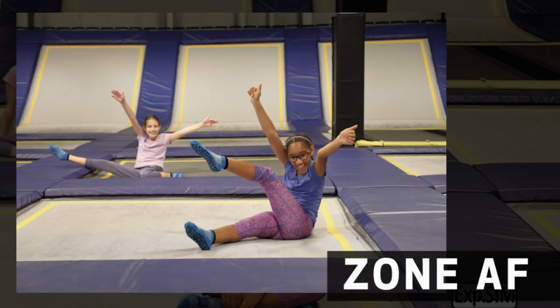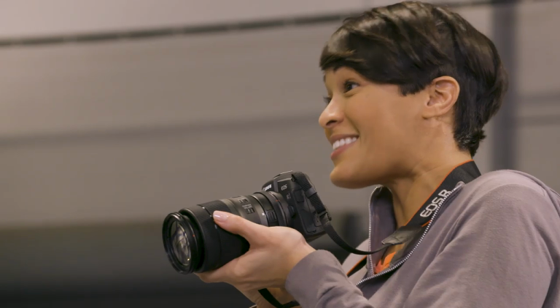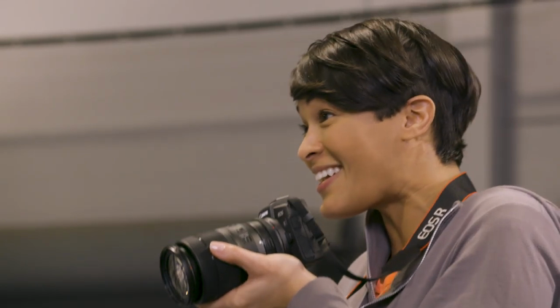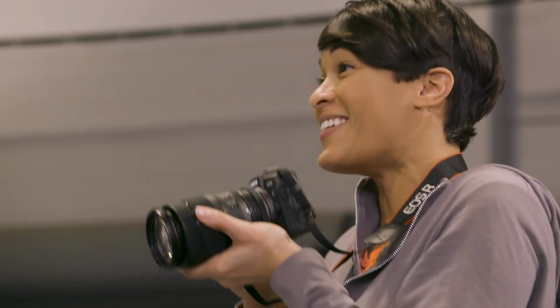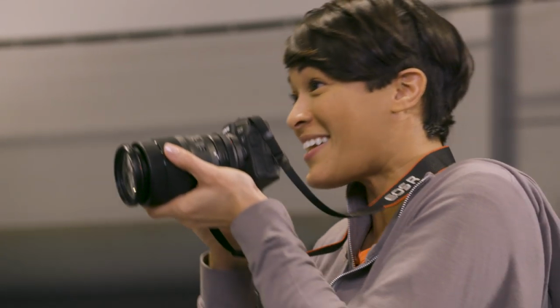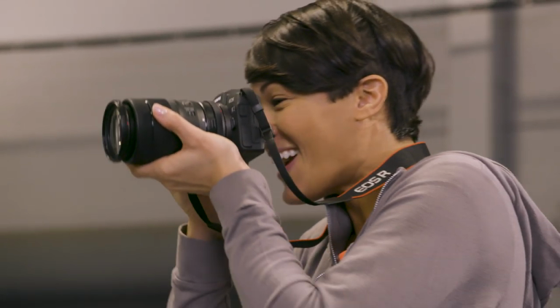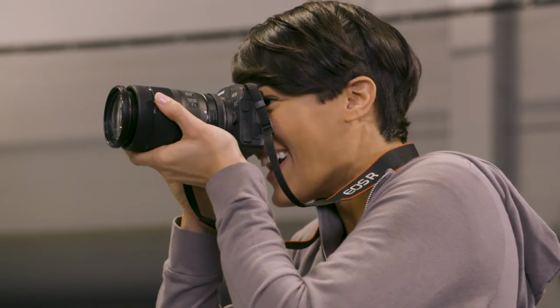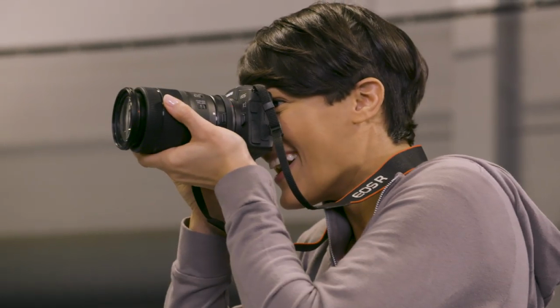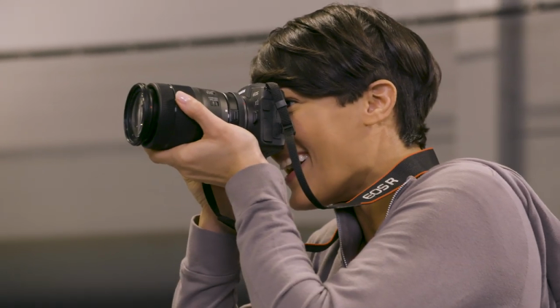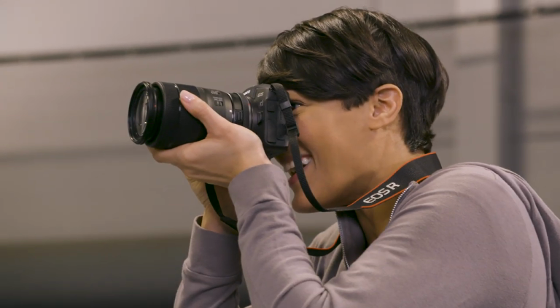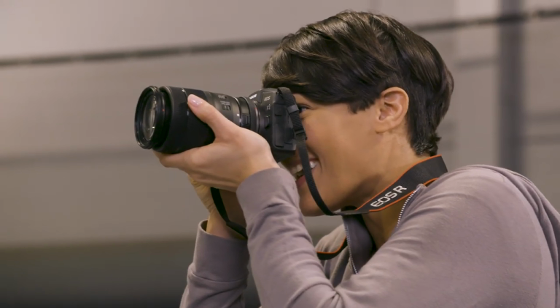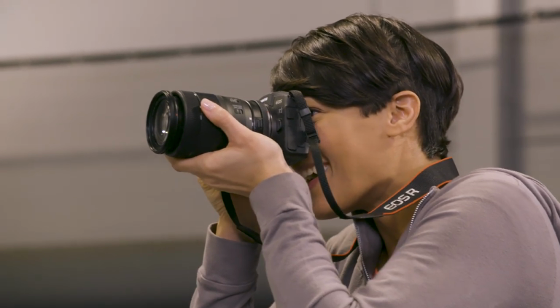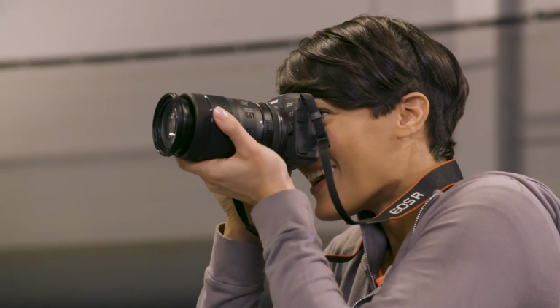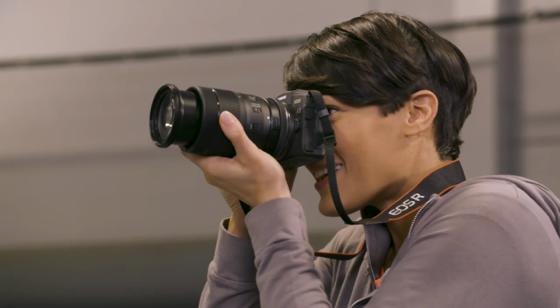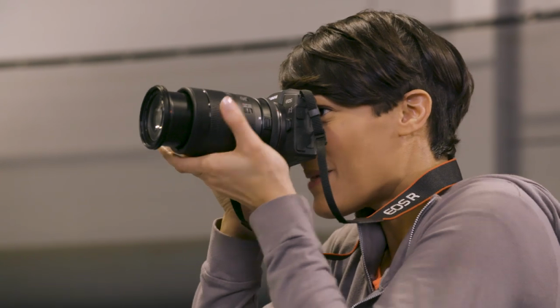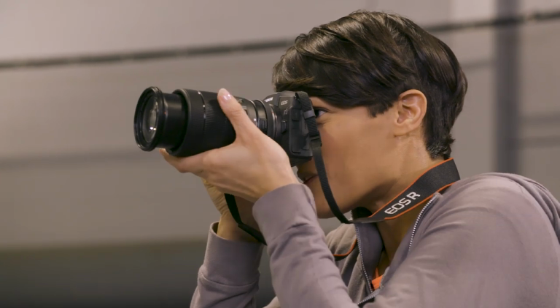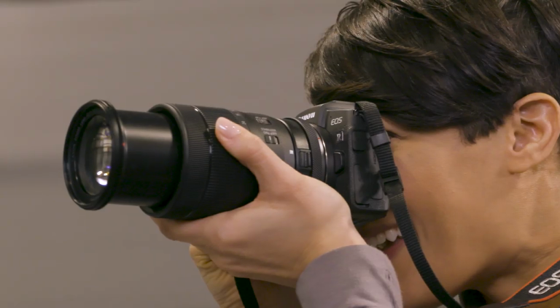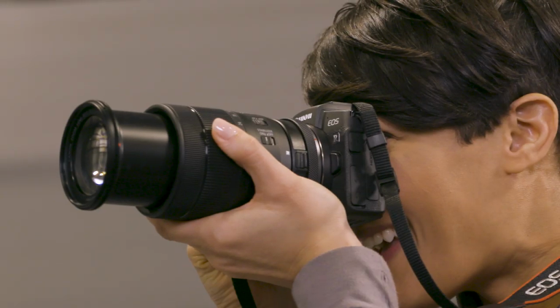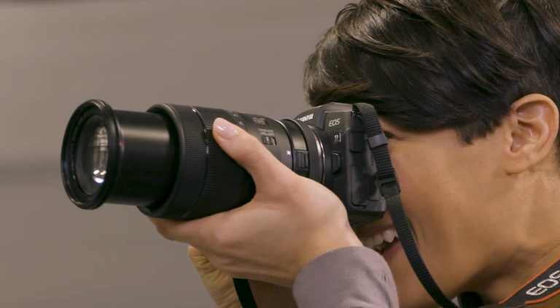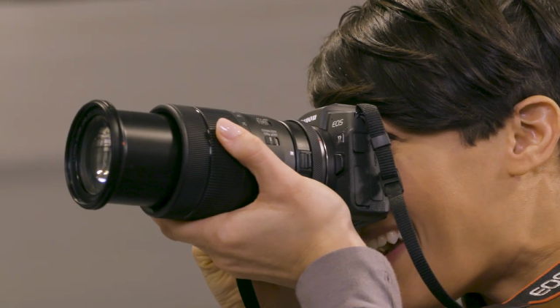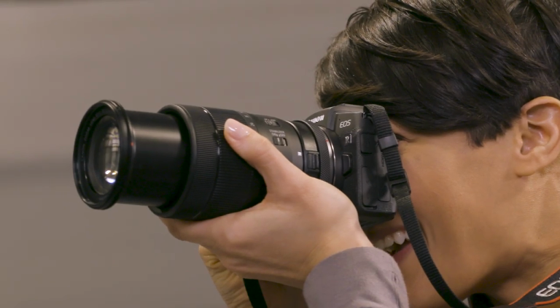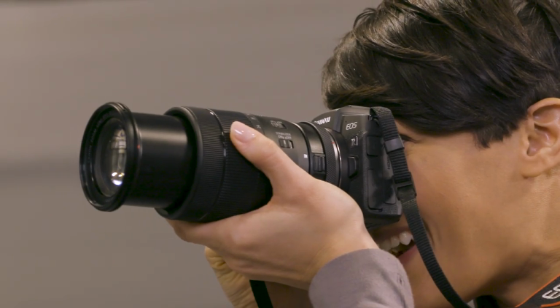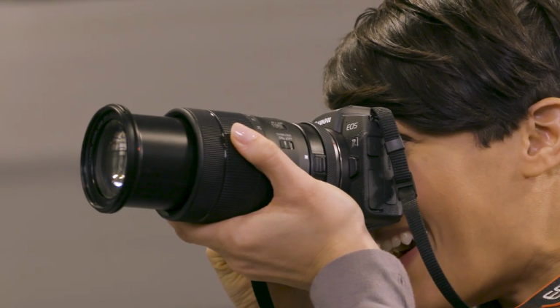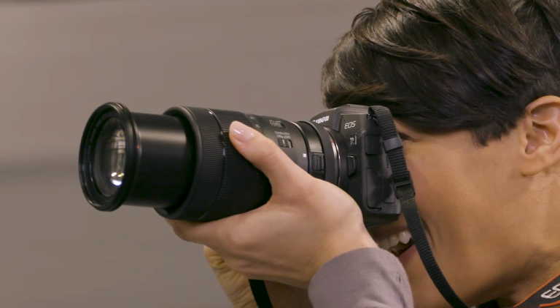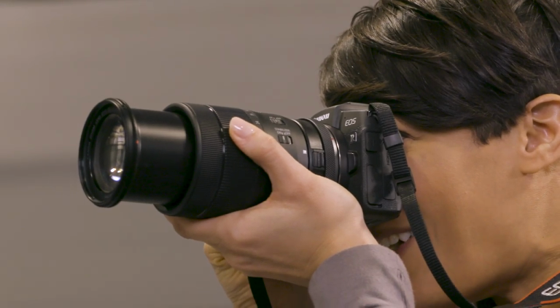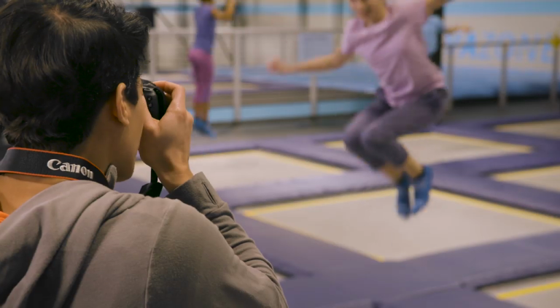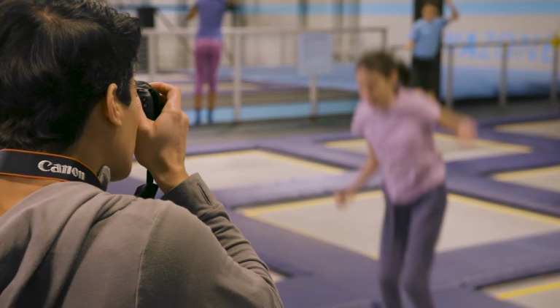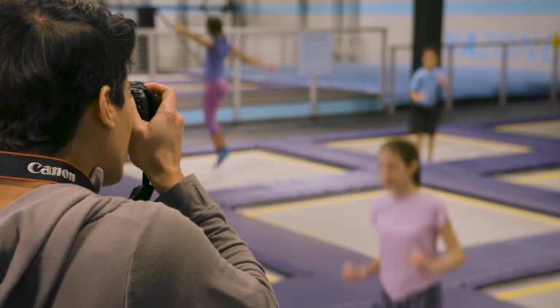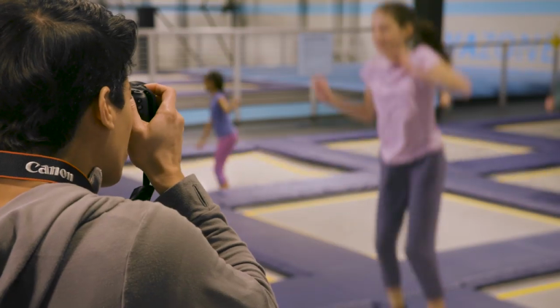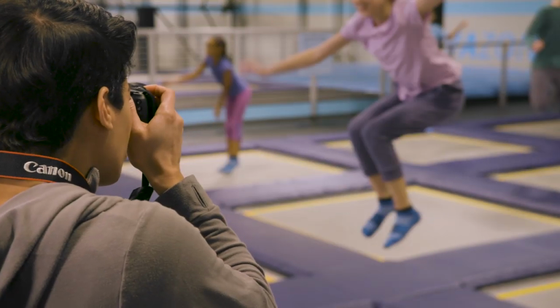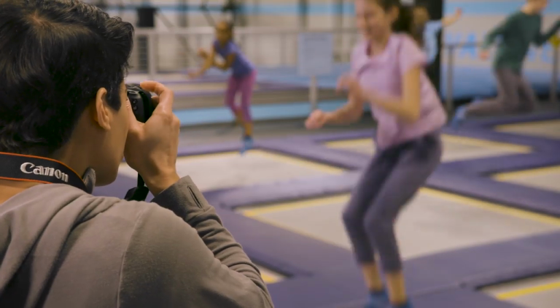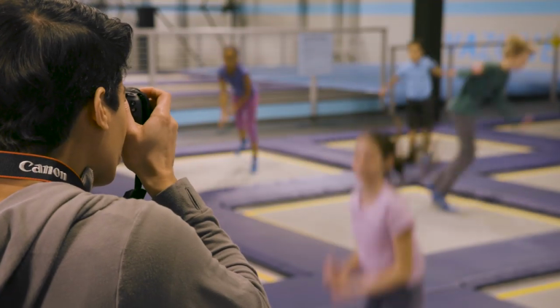With more AF points, faster lens-to-camera communication, and an incredible CMOS sensor, sharper photos are a click away.